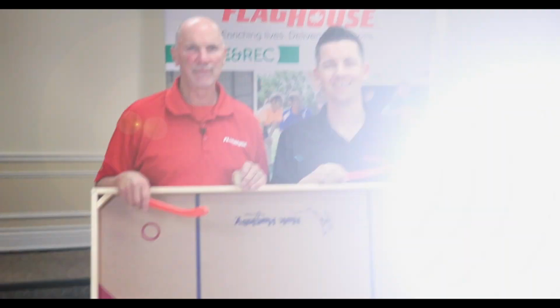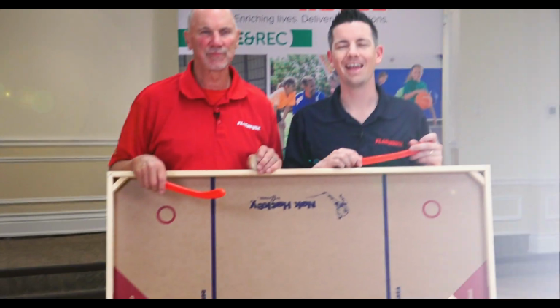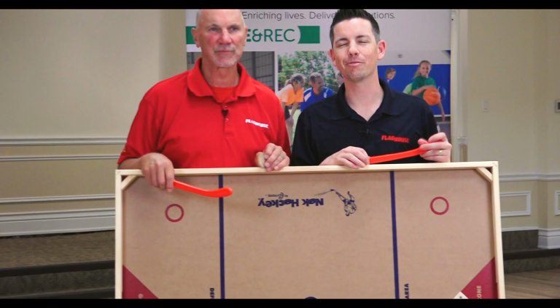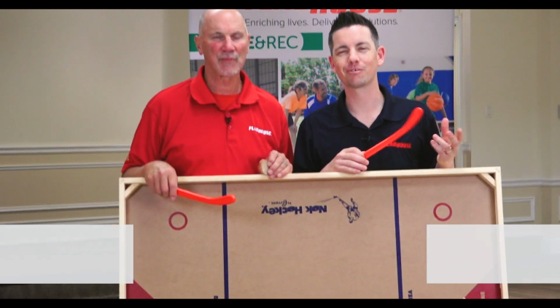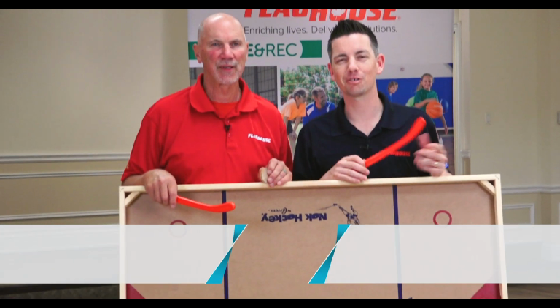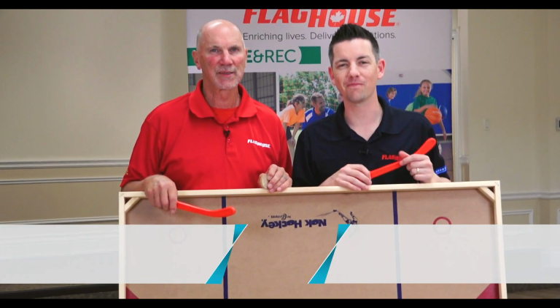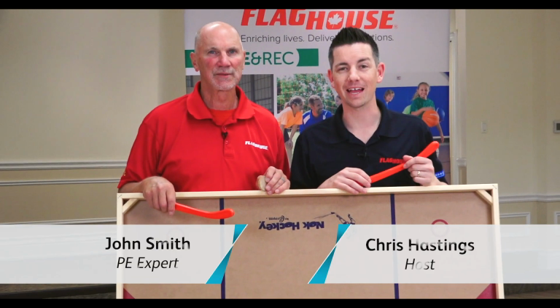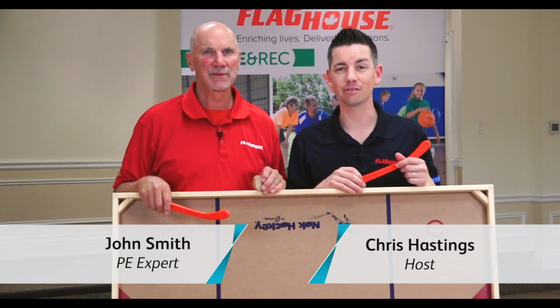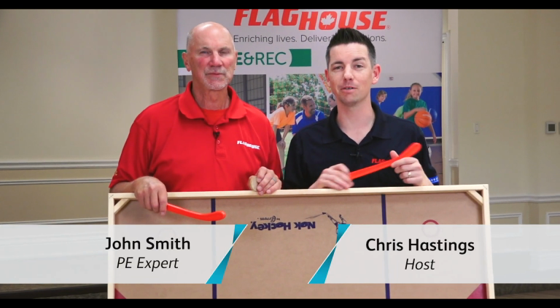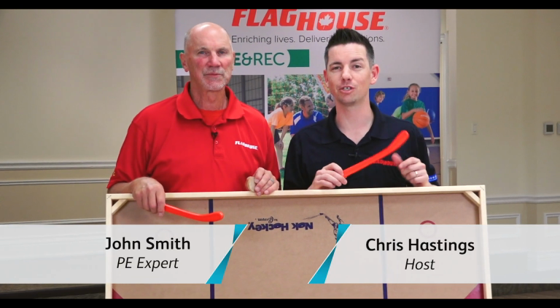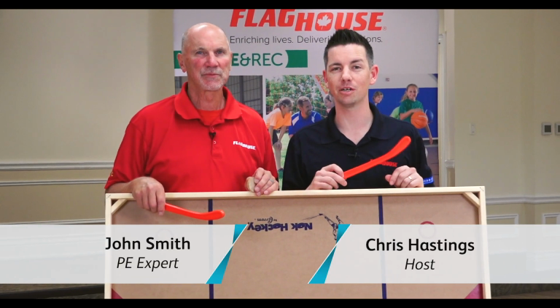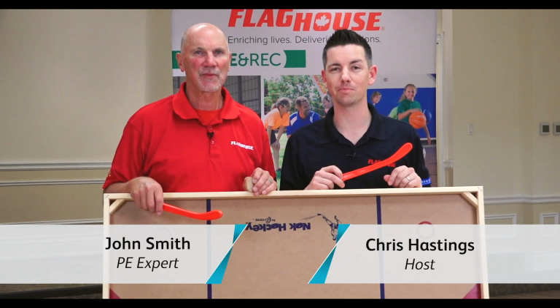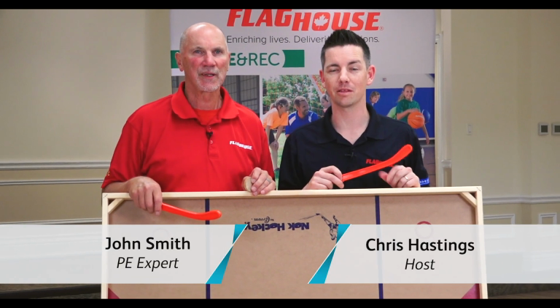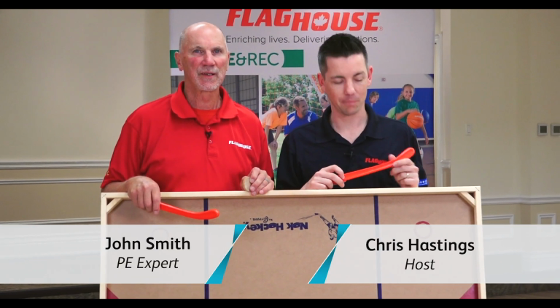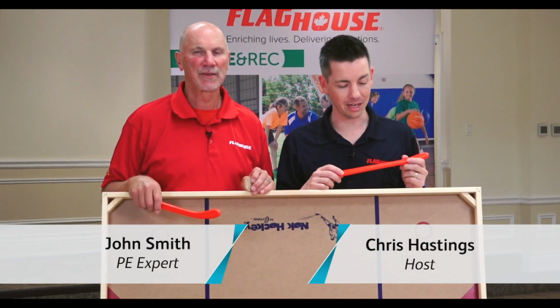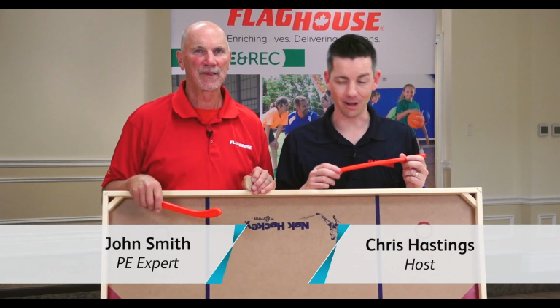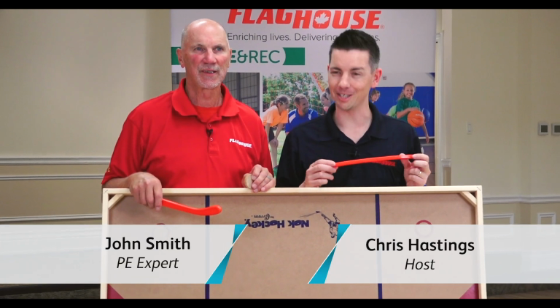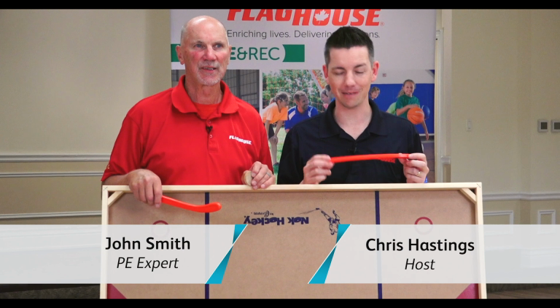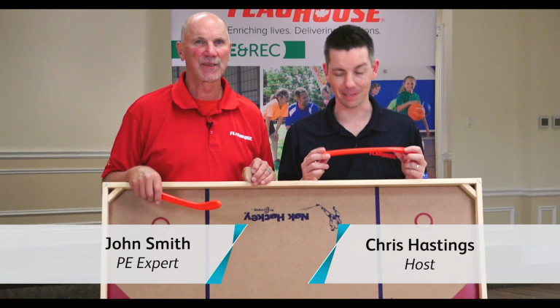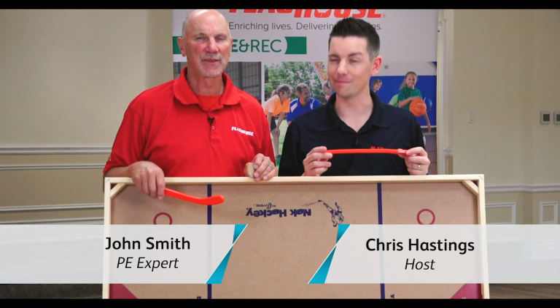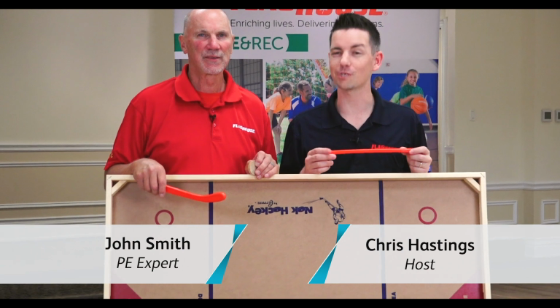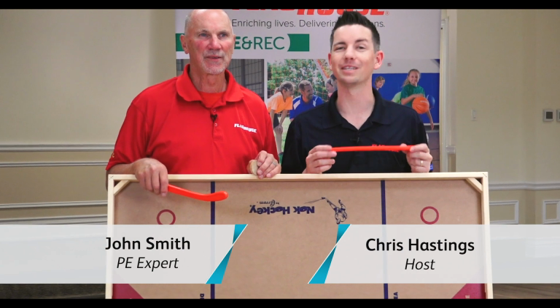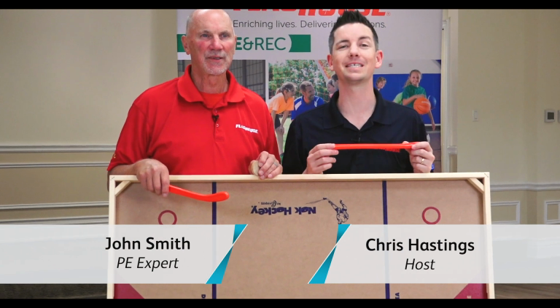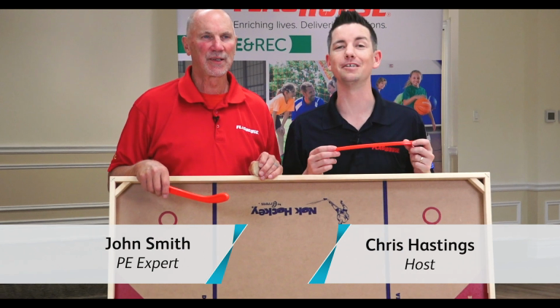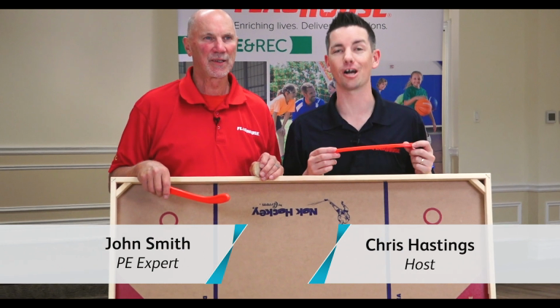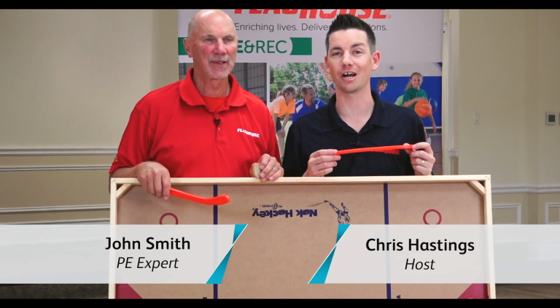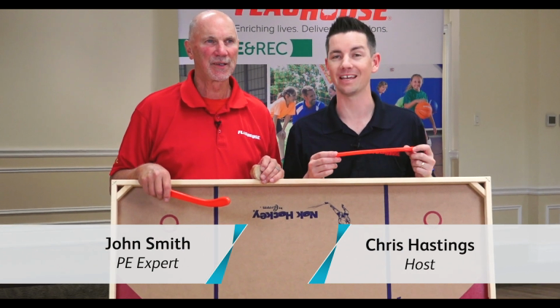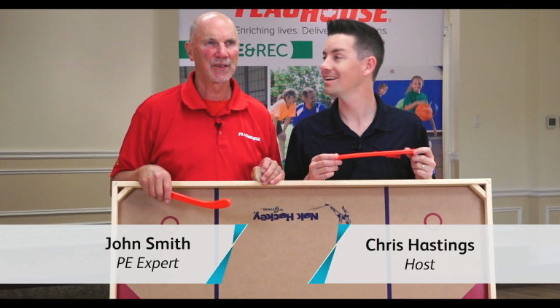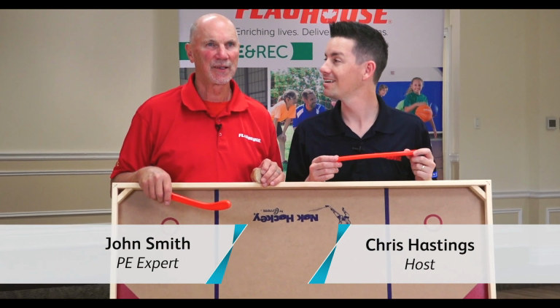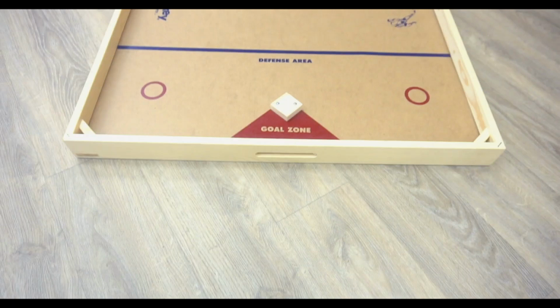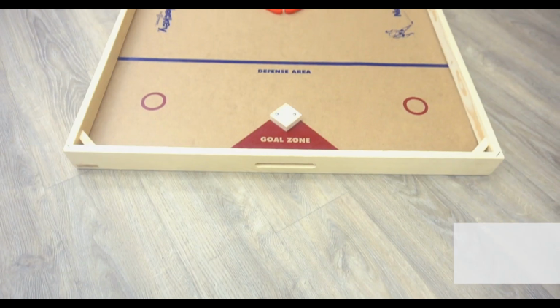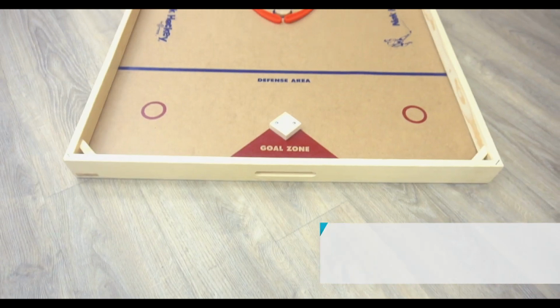Hey everyone, it's Chris from Flag House. I'm here with John Smith playing an awesome game. I love this one. This is knock hockey.